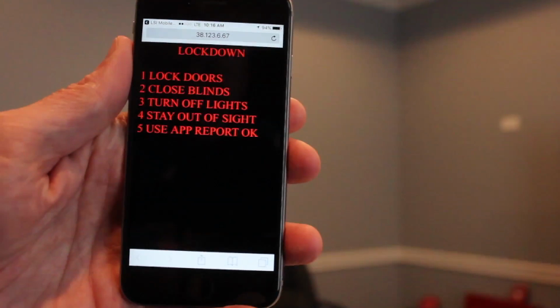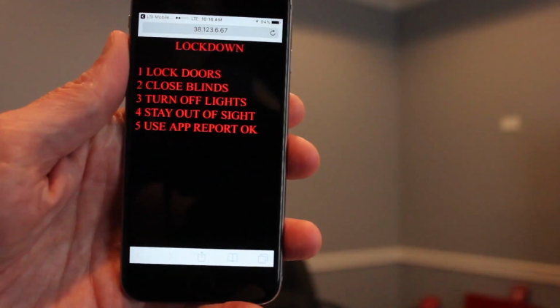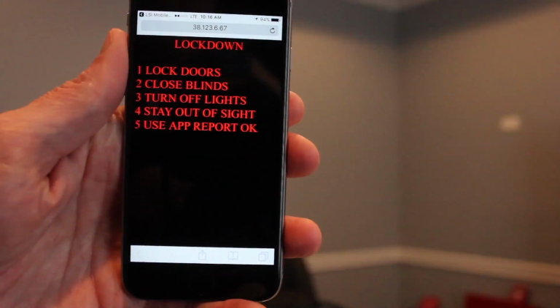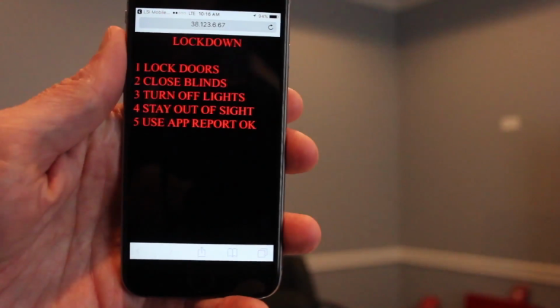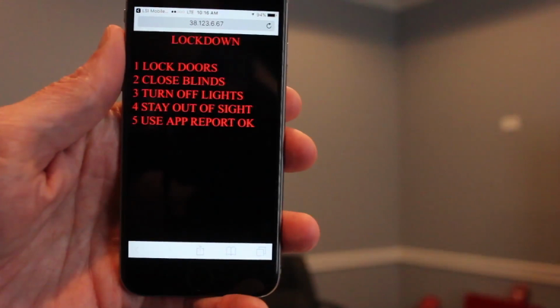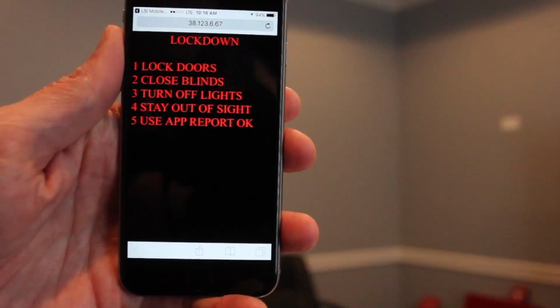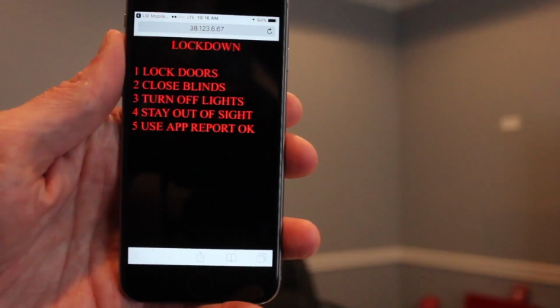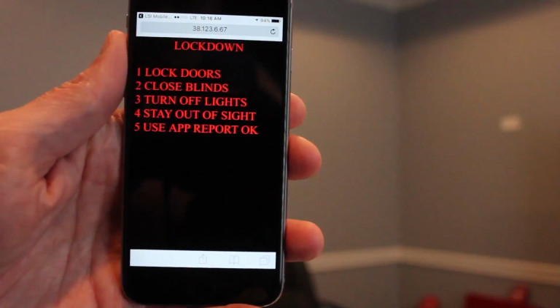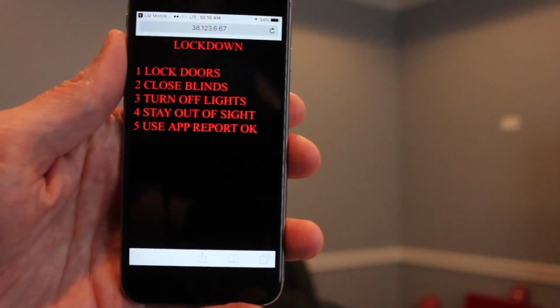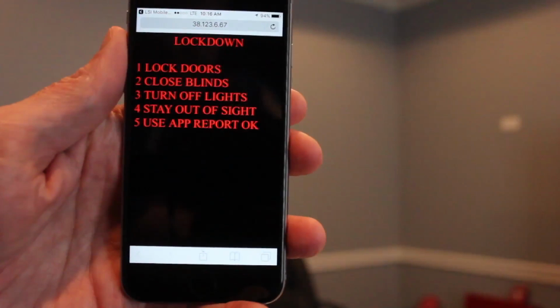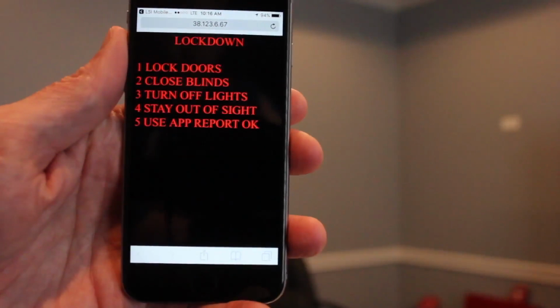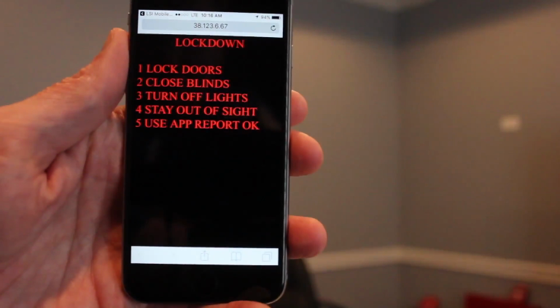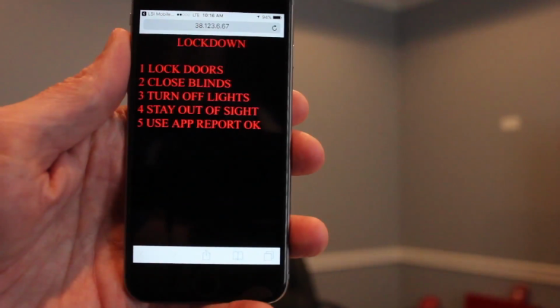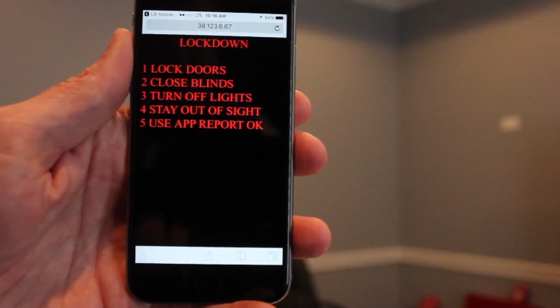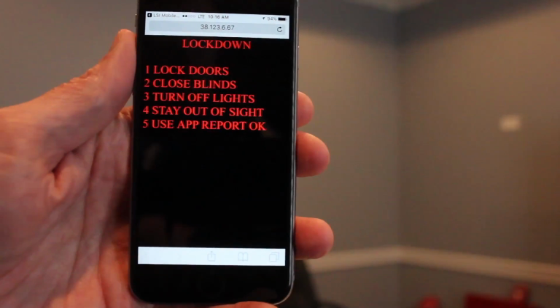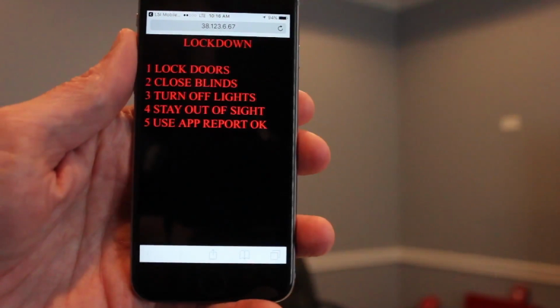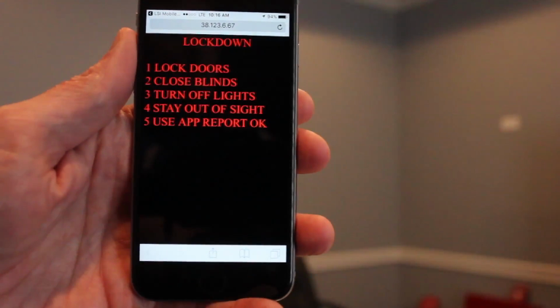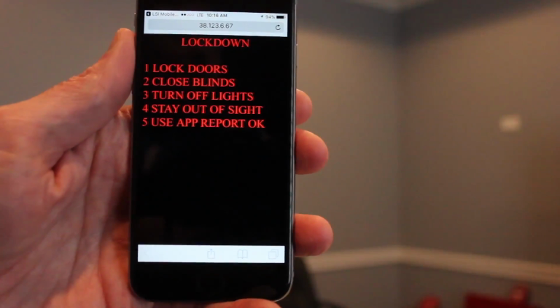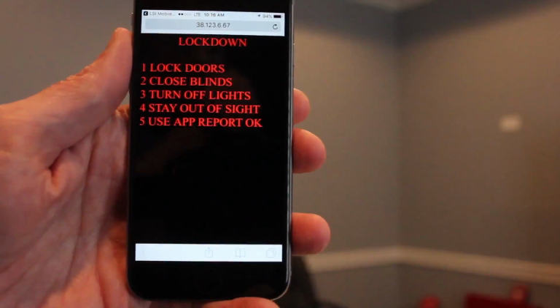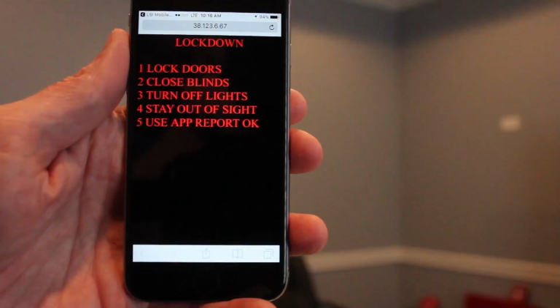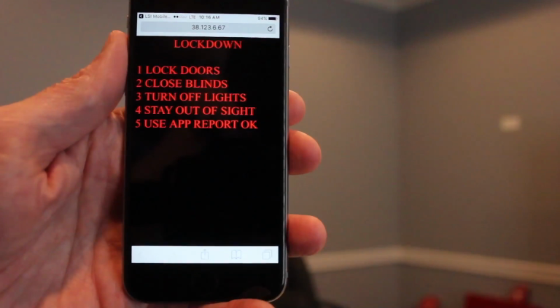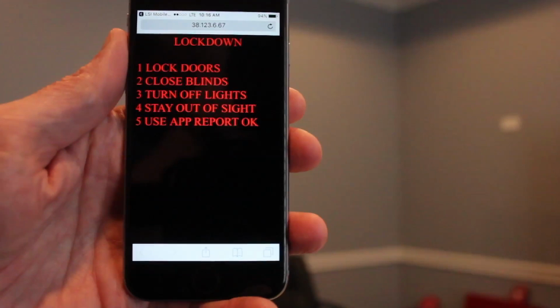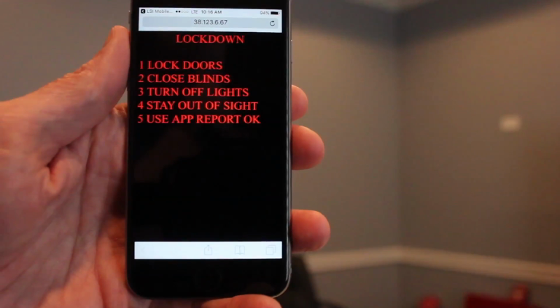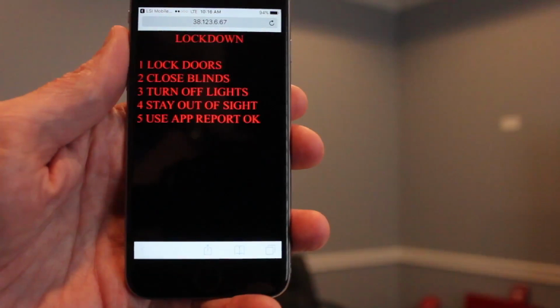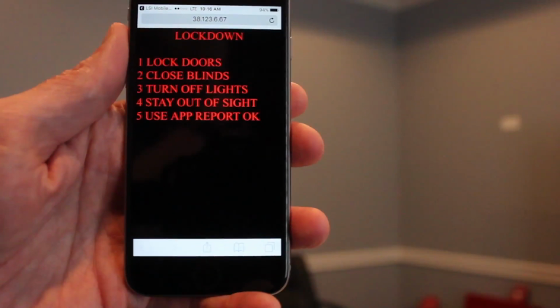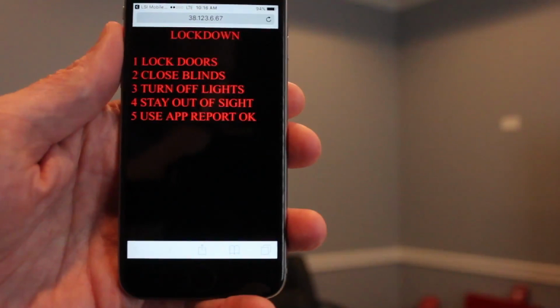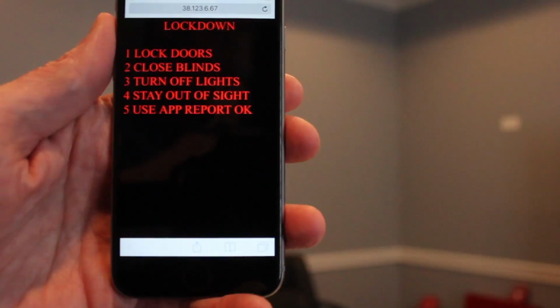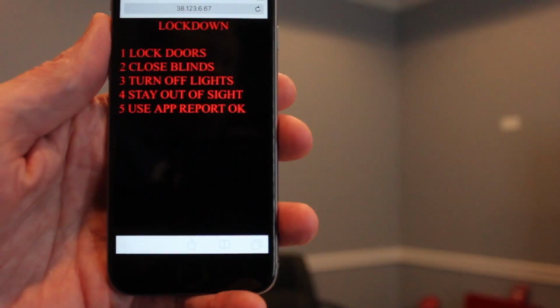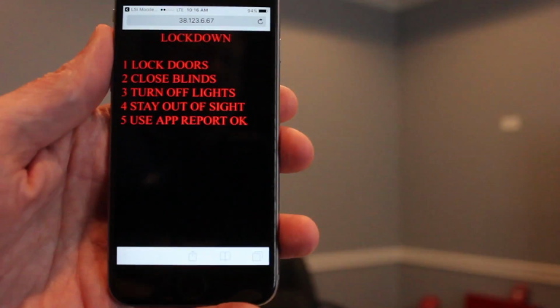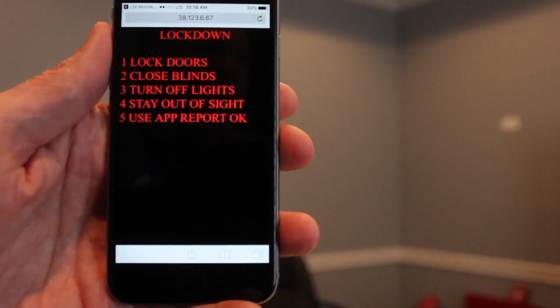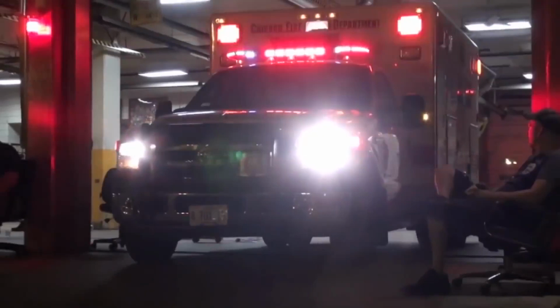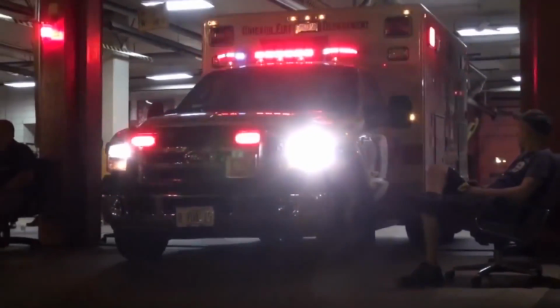A preloaded, digitized emergency response plan assures that the app works anywhere at any time in one simple user interface.